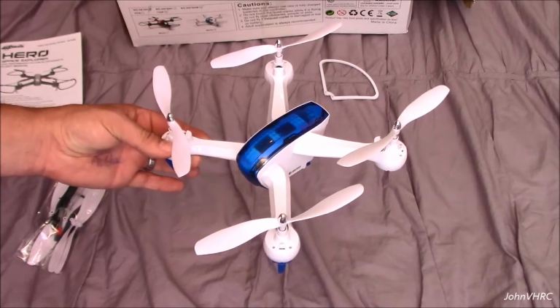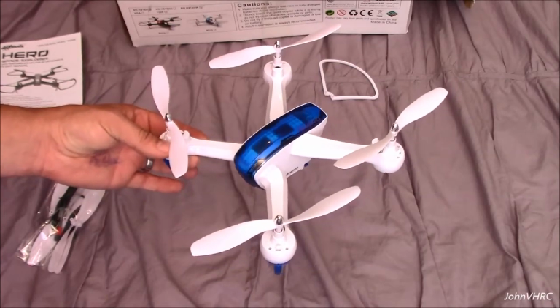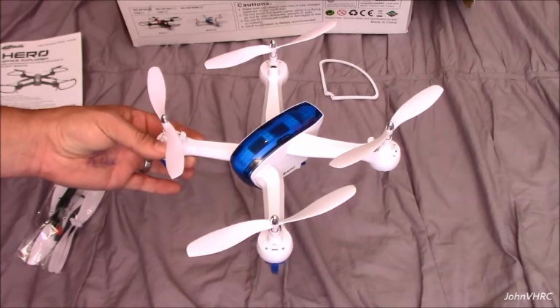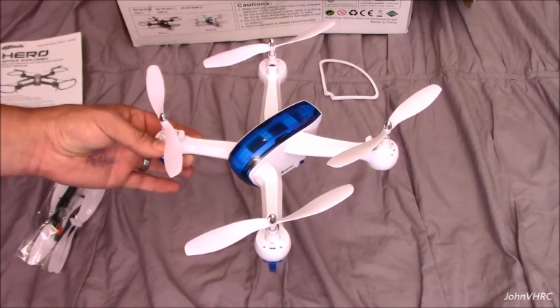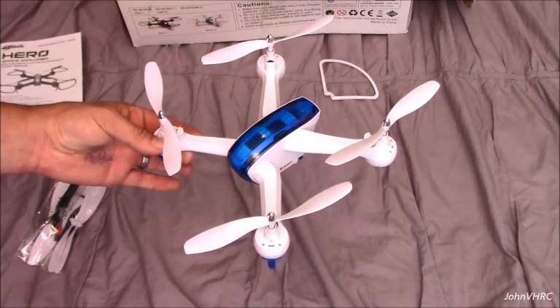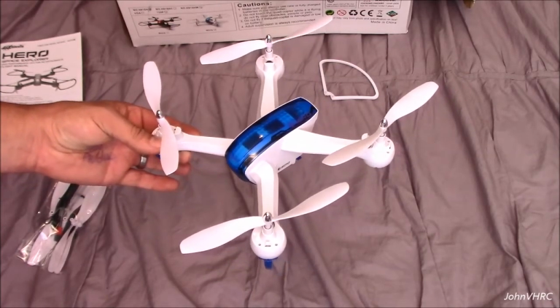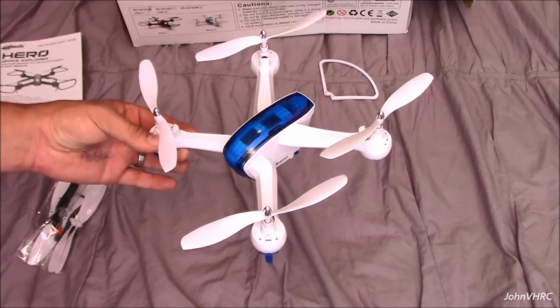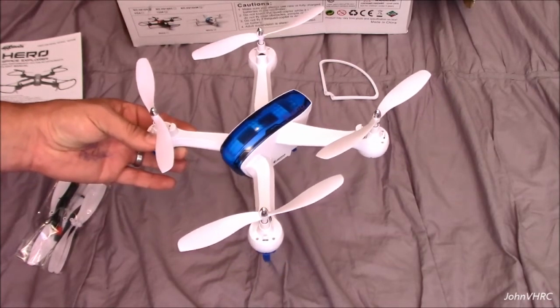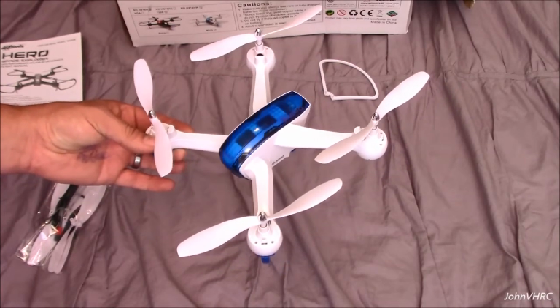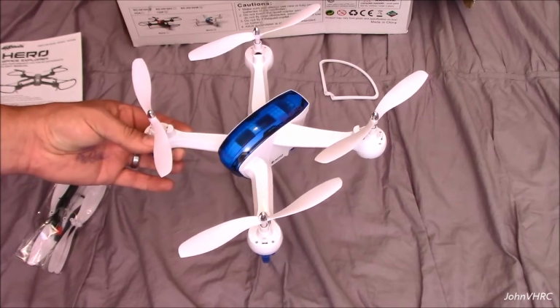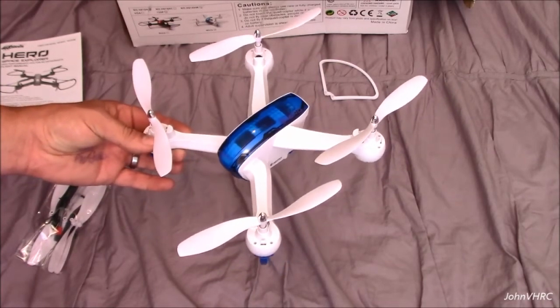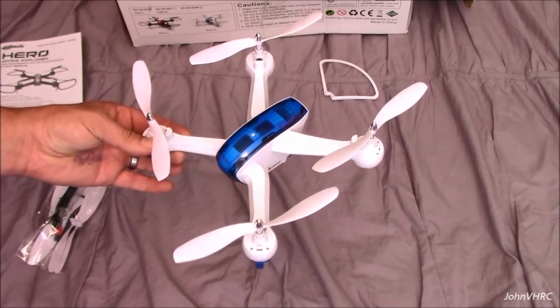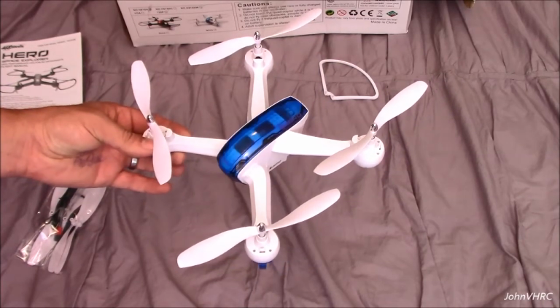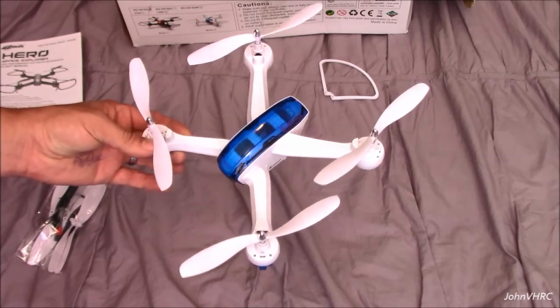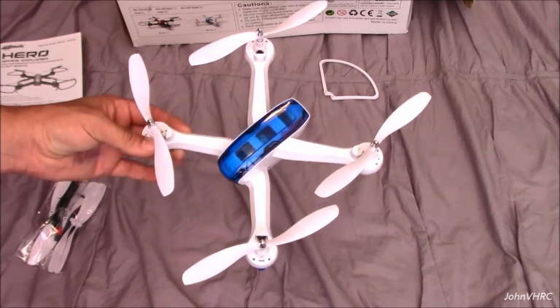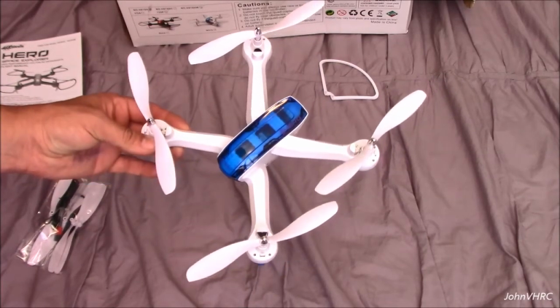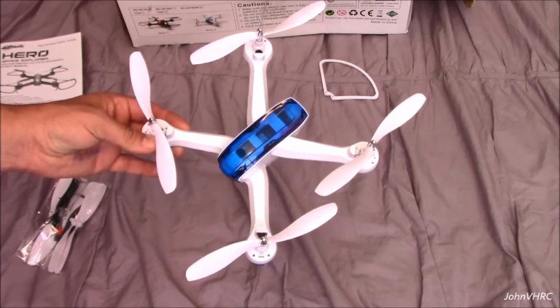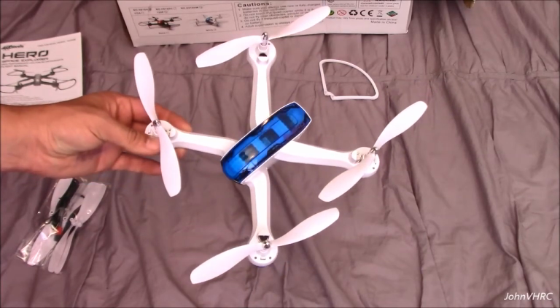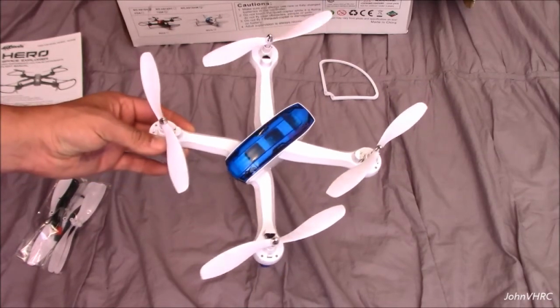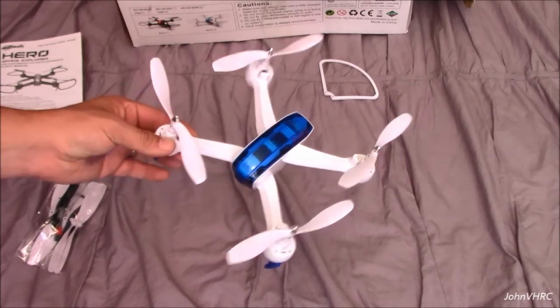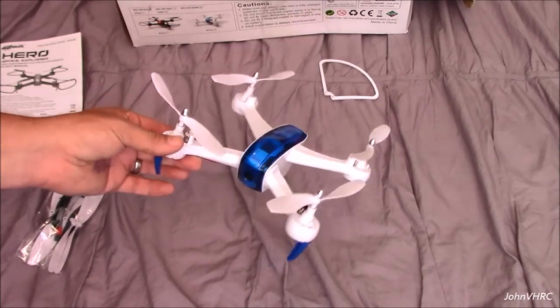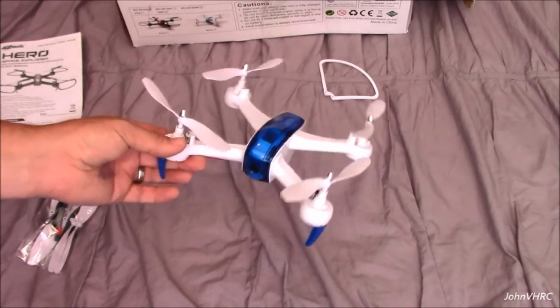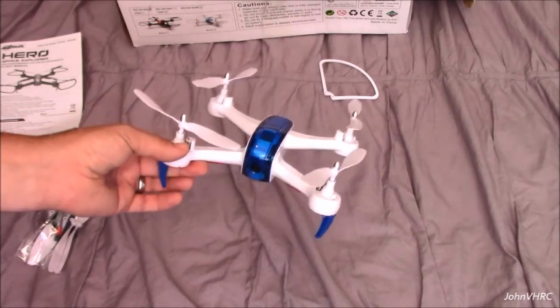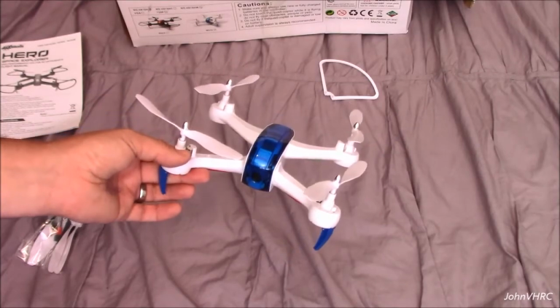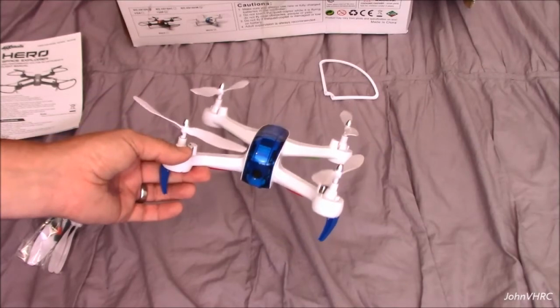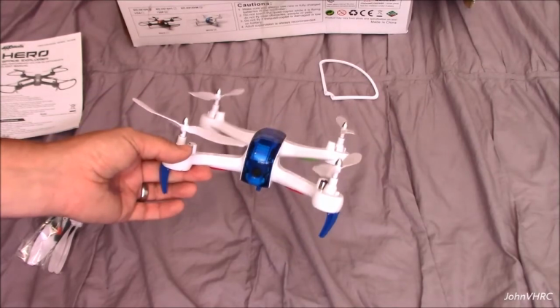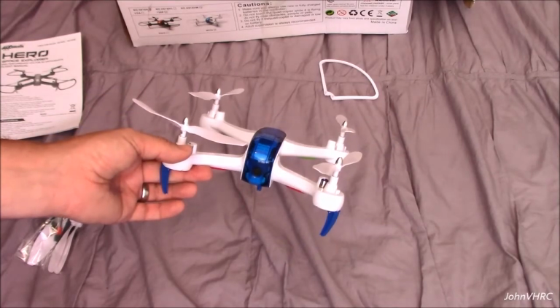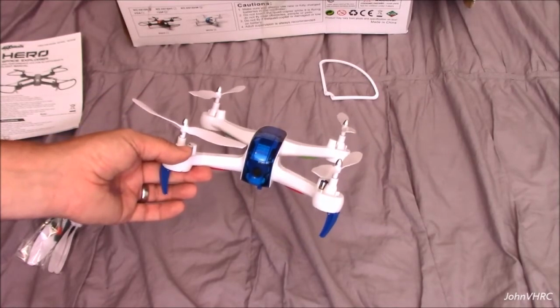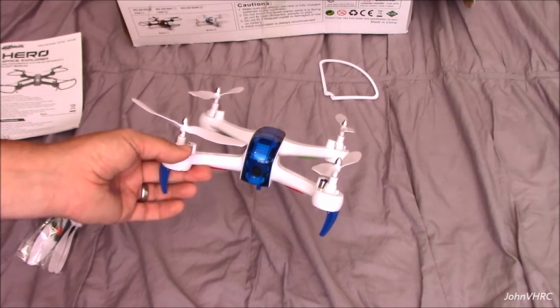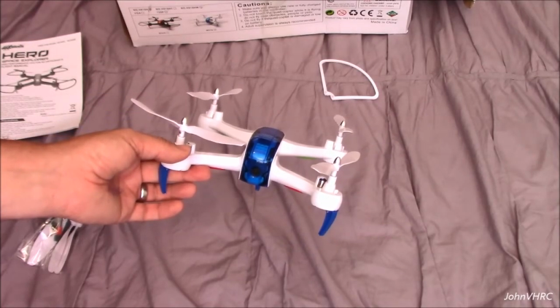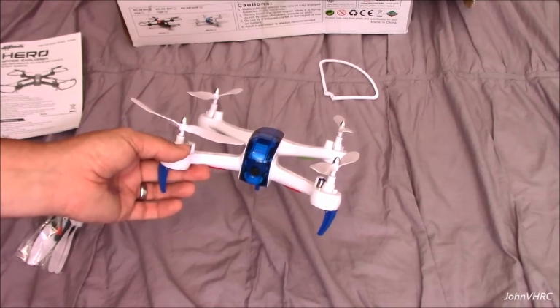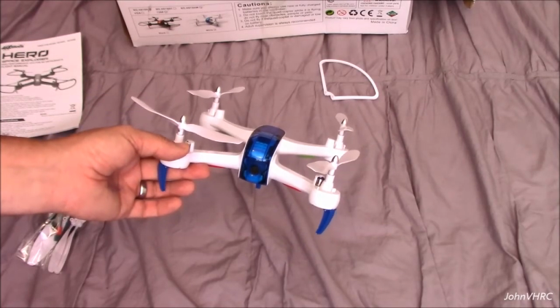So we'll get it charged up, get it outside, and we'll show you how it performs.